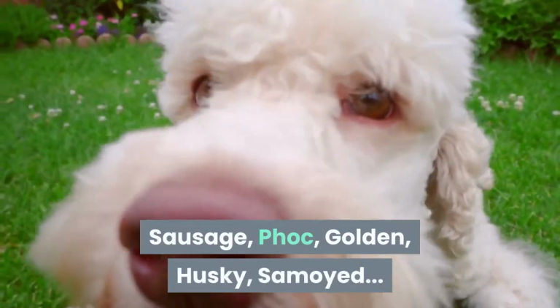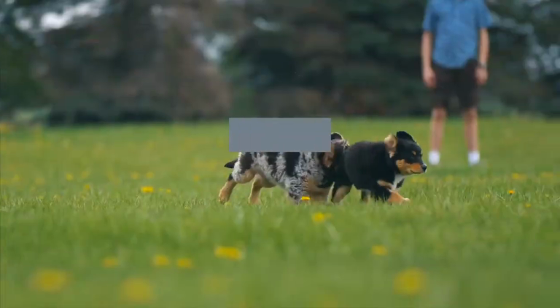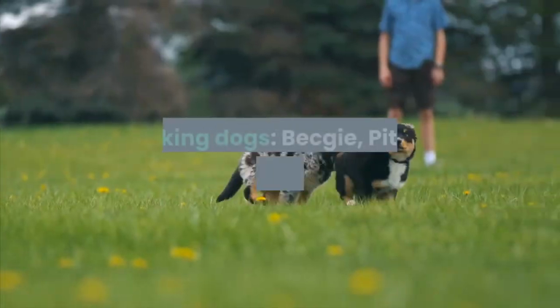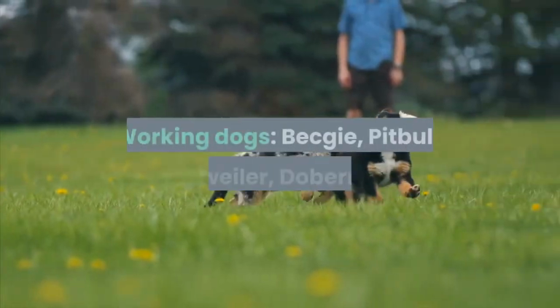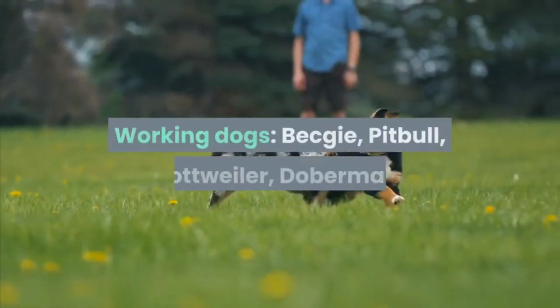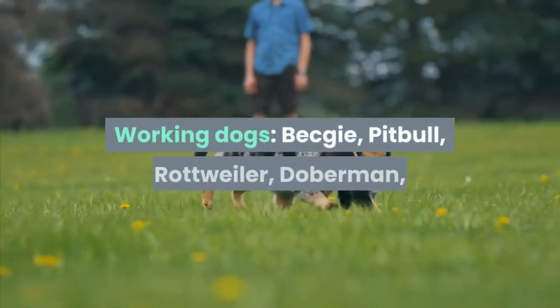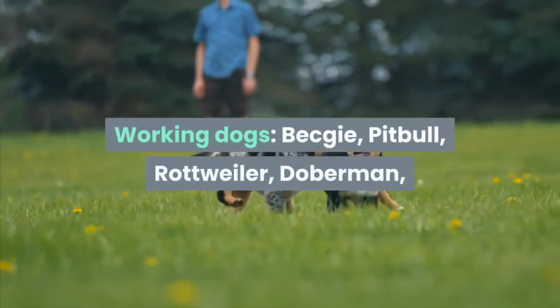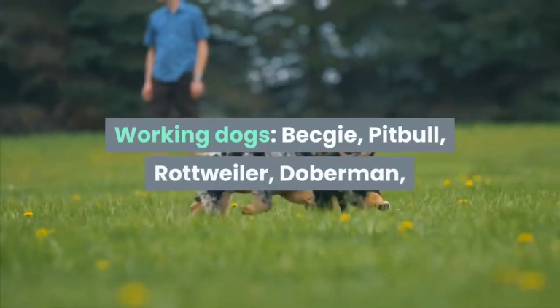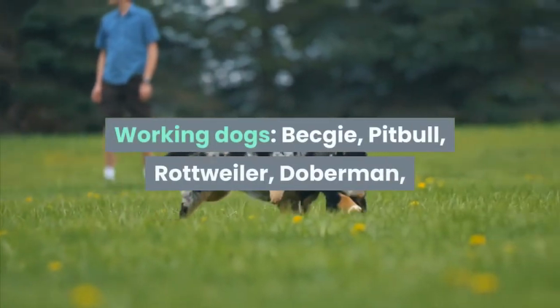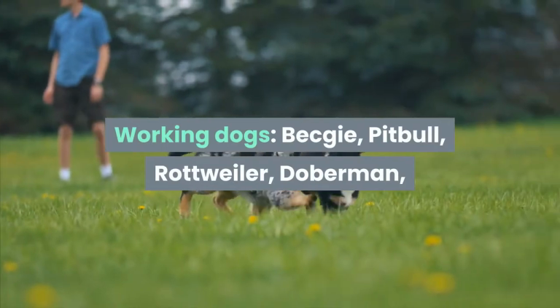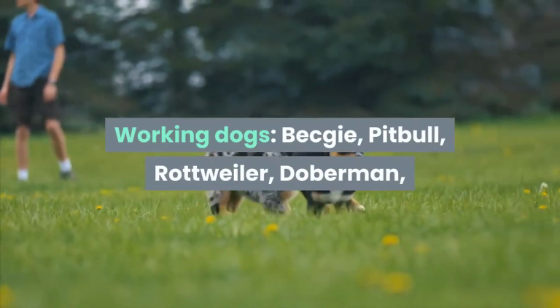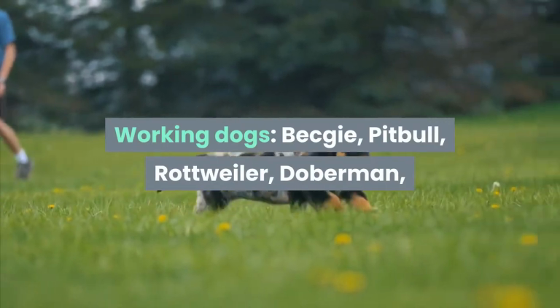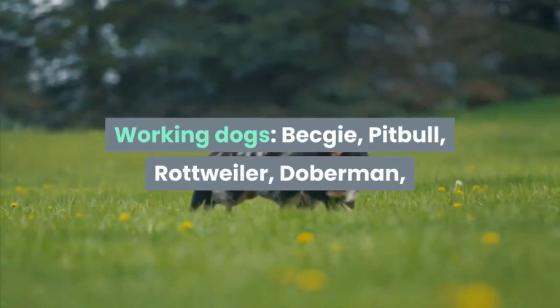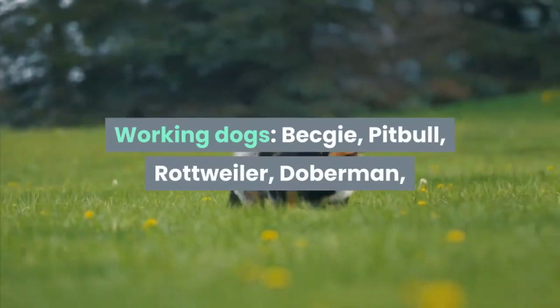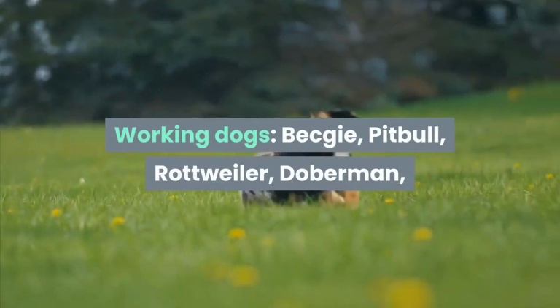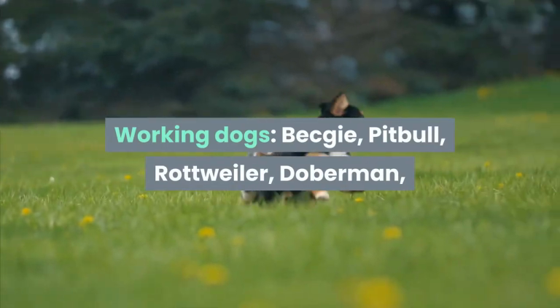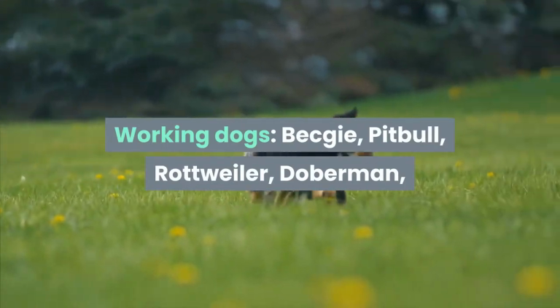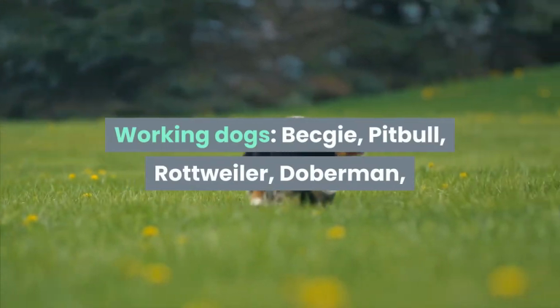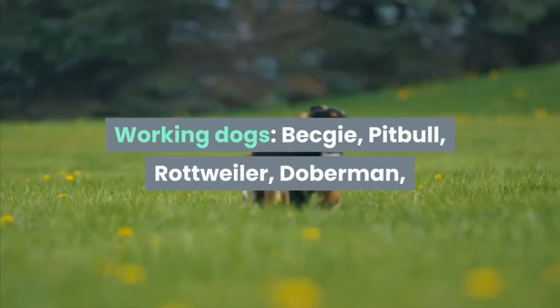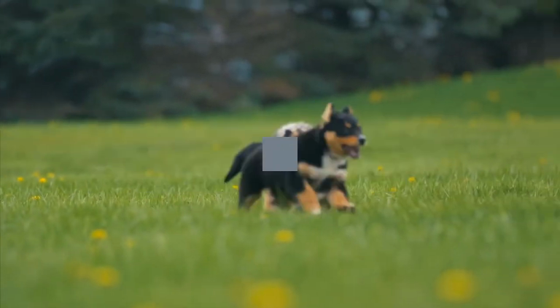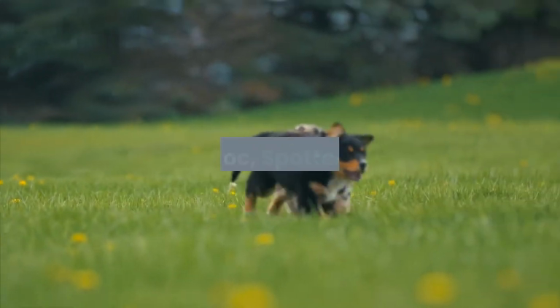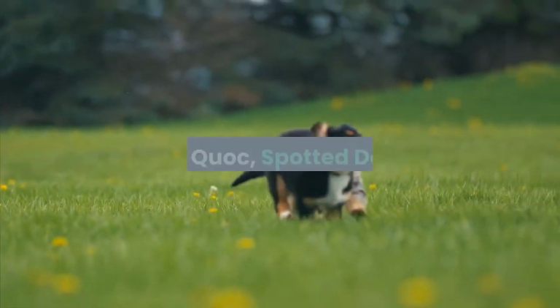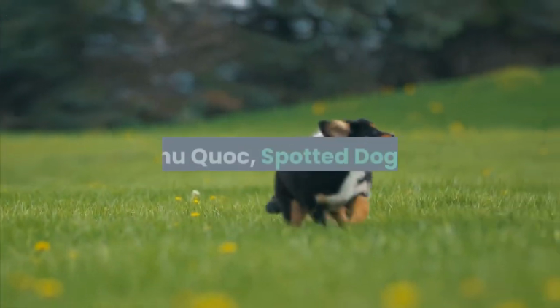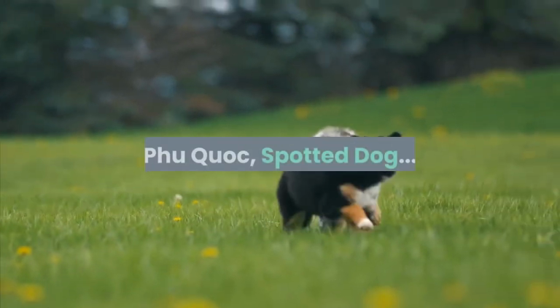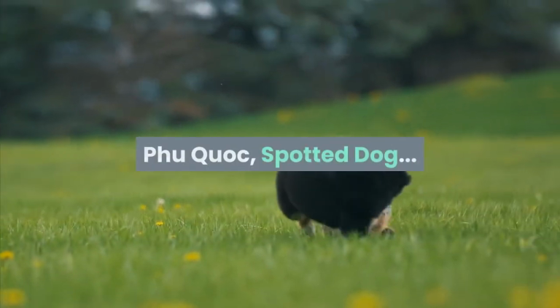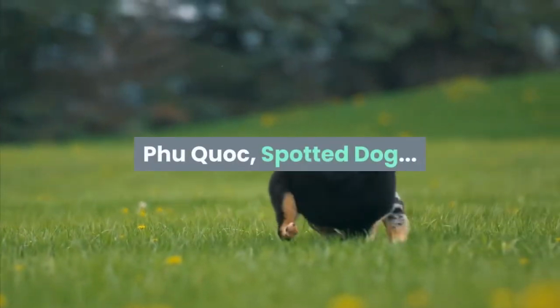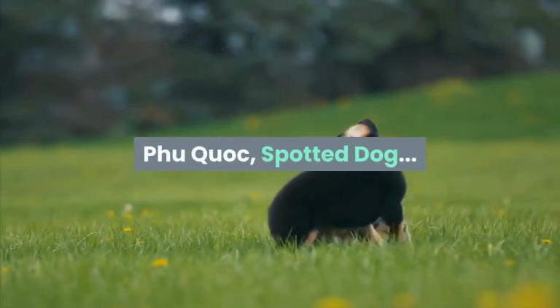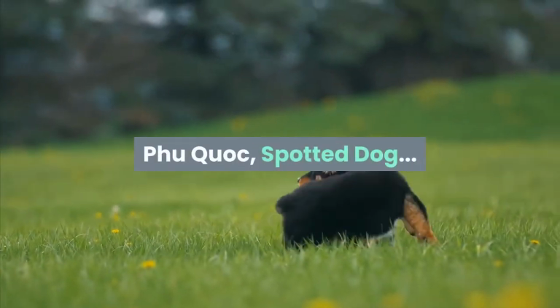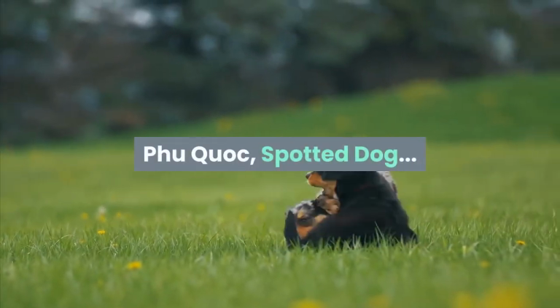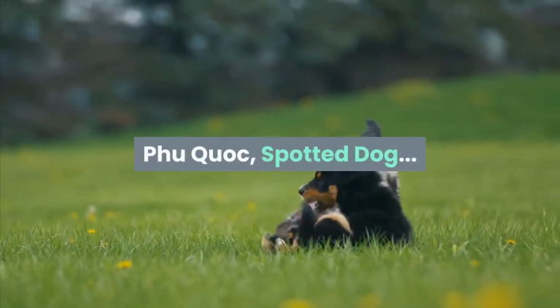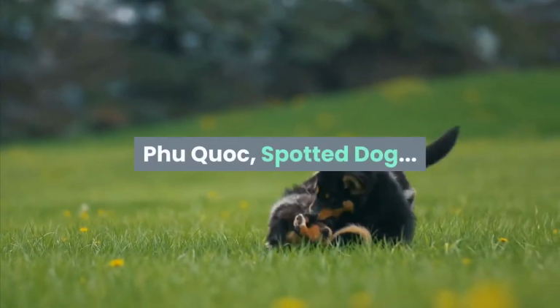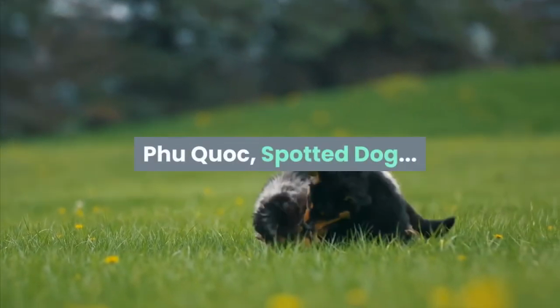Working dogs: Beggy, Pitbull, Rottweiler, Doberman, Fu Kwok, Spotted Dog.